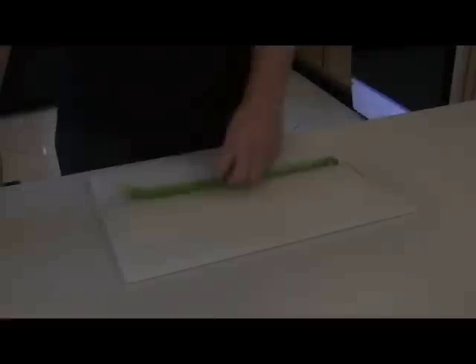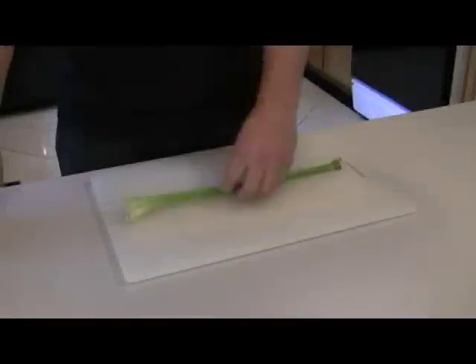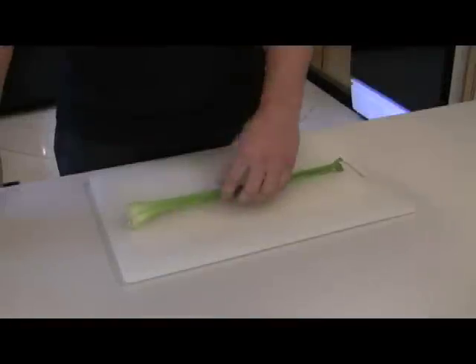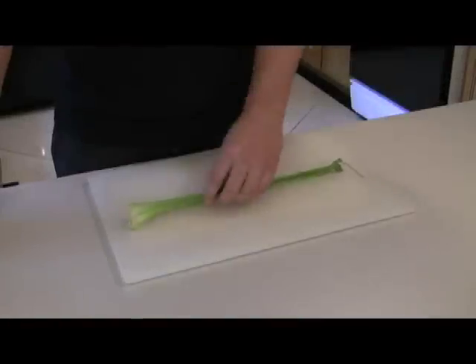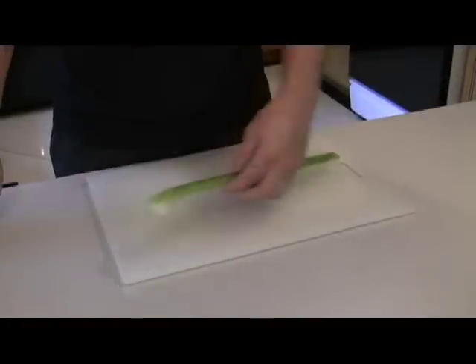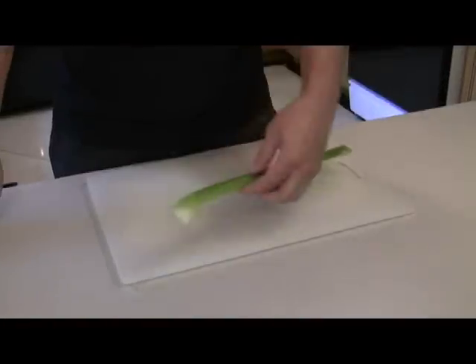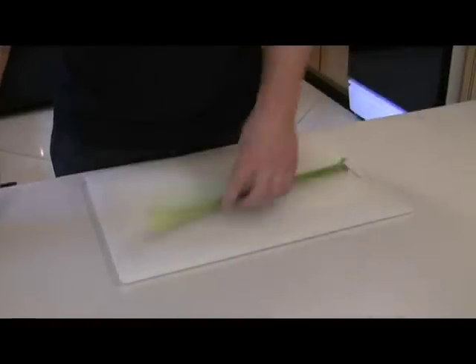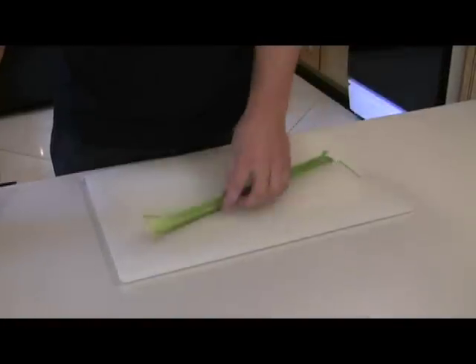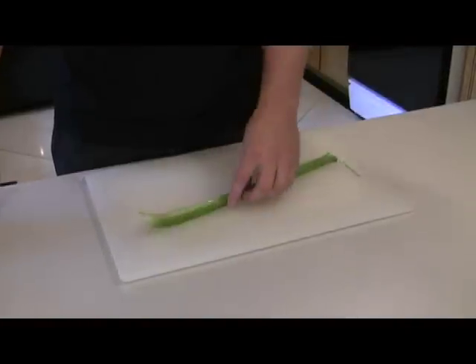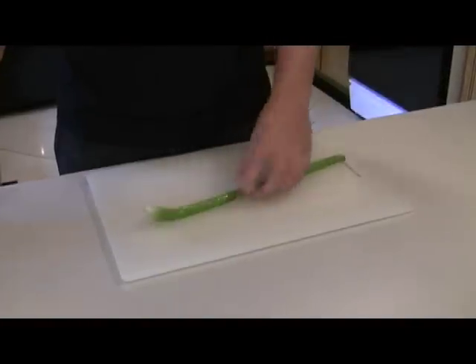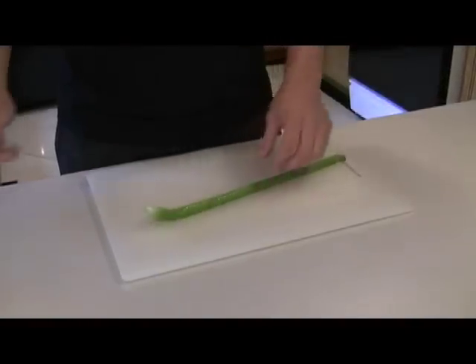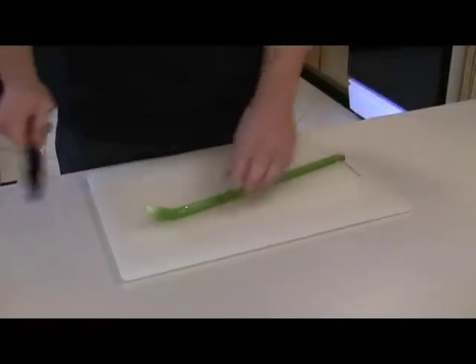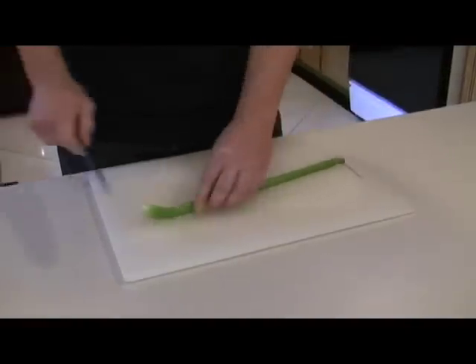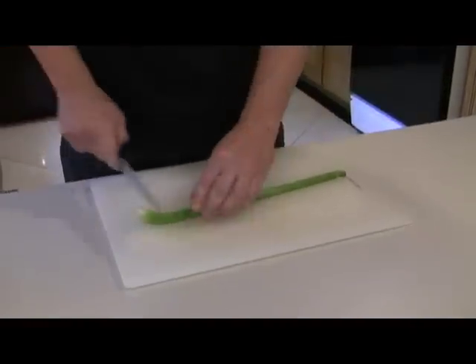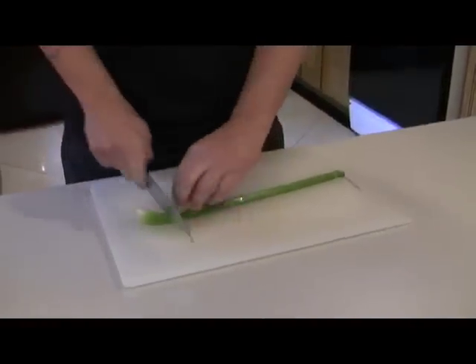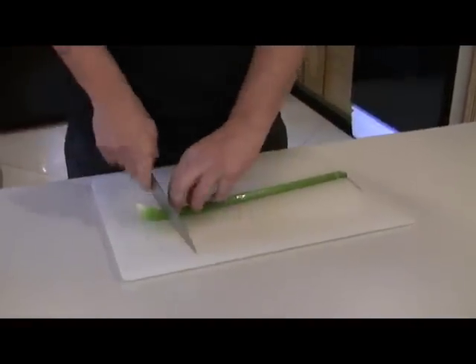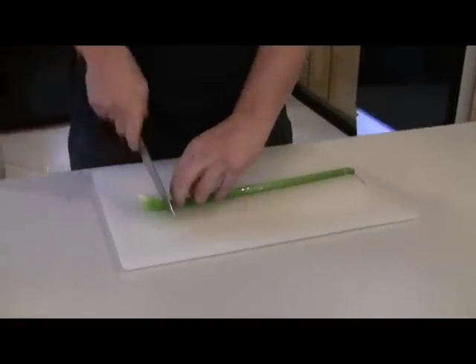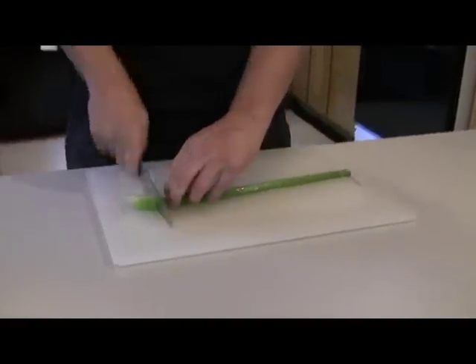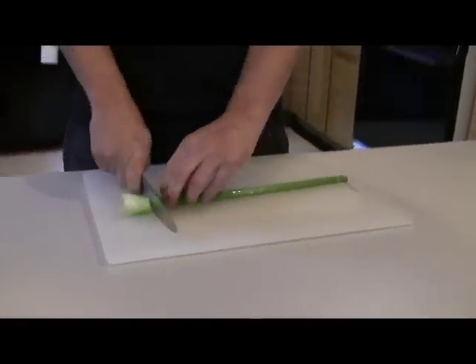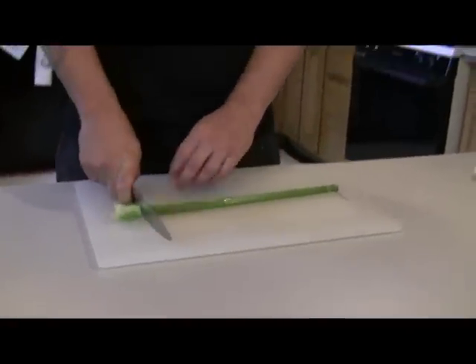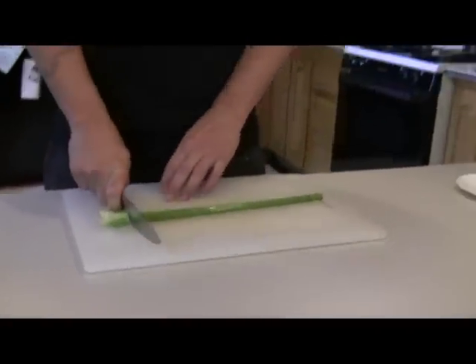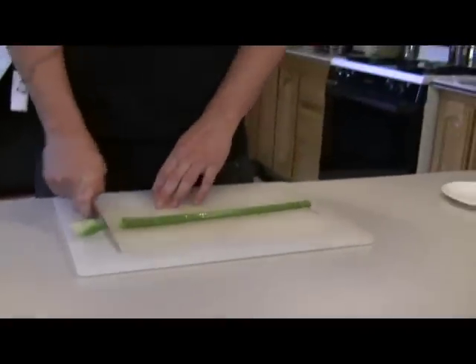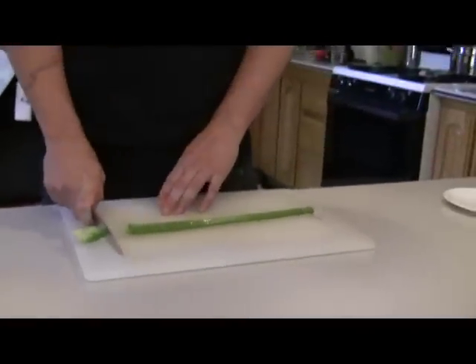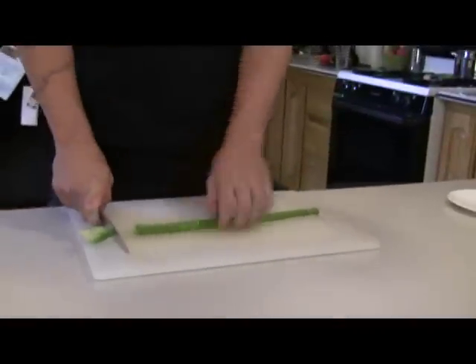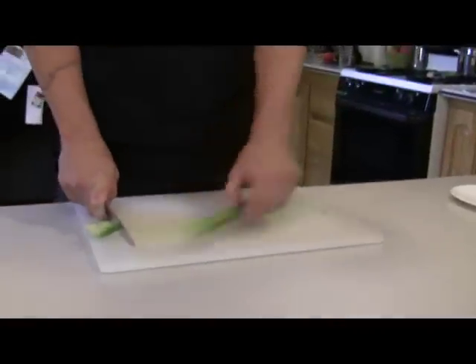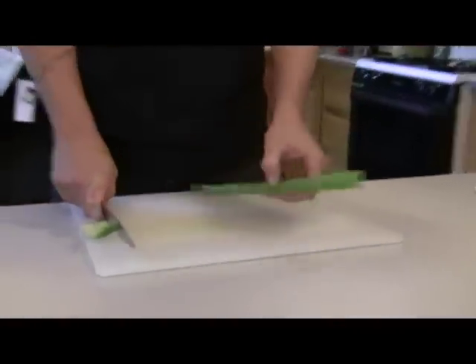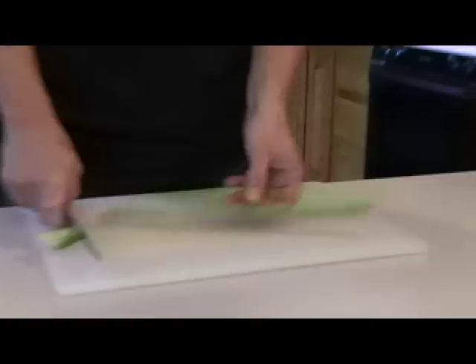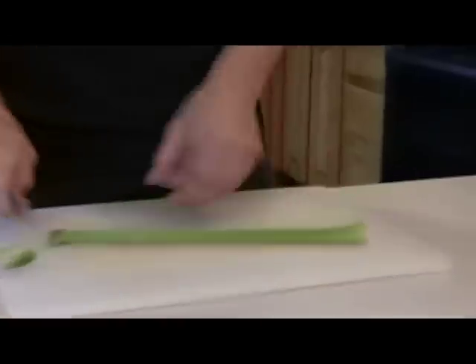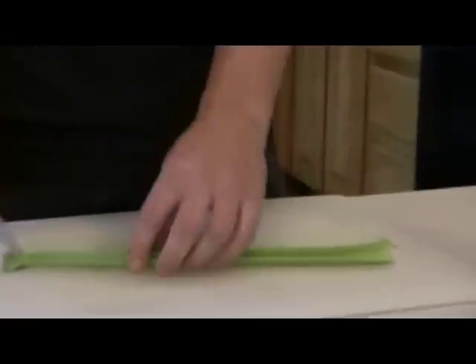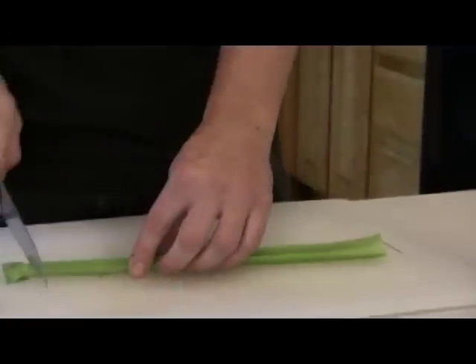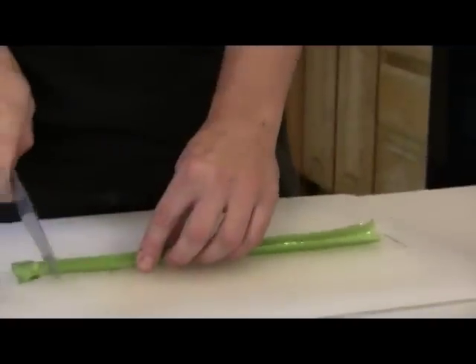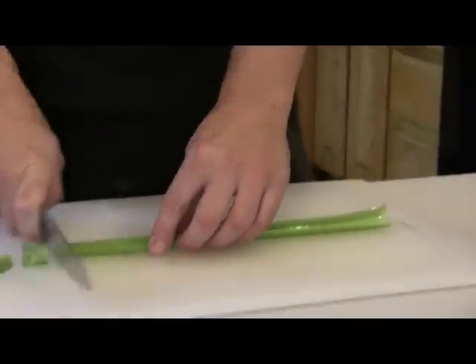We've got a celery rib here and what we're going to do is cut it on an extreme bias. Cut your end off, both ends.